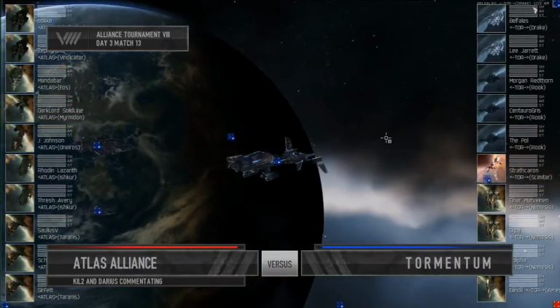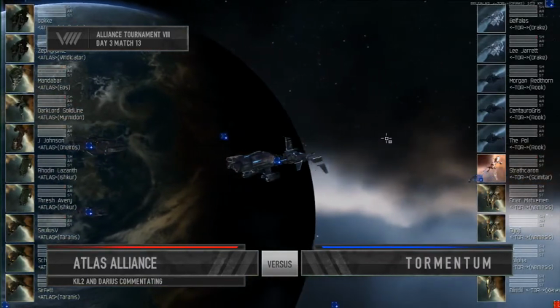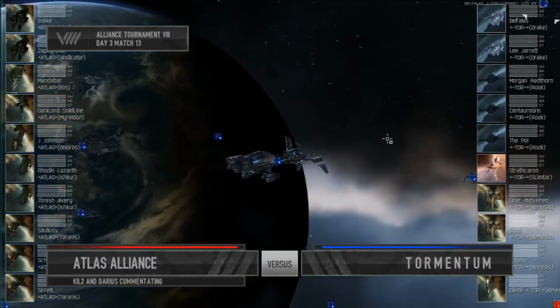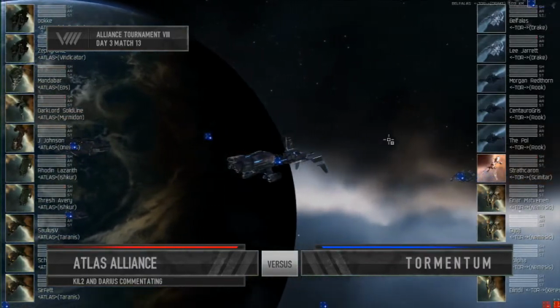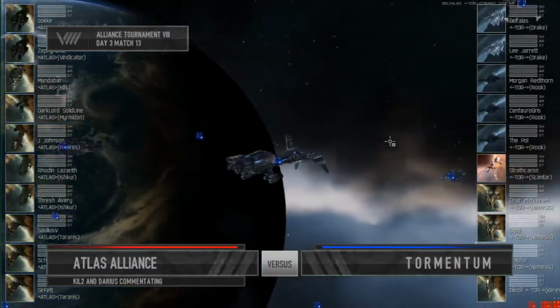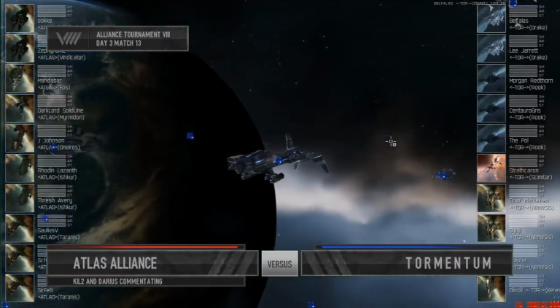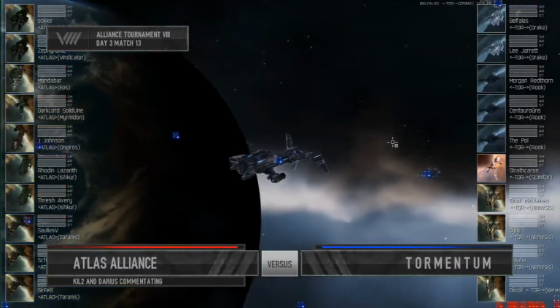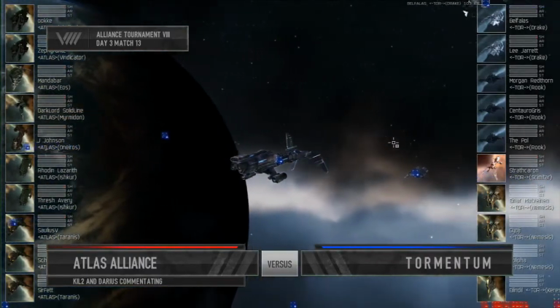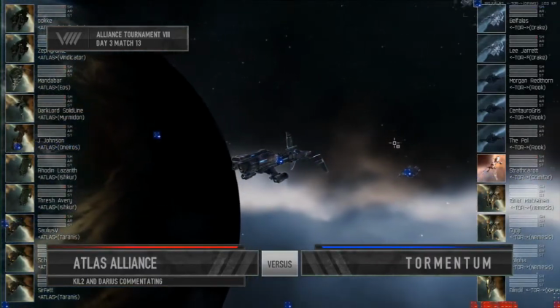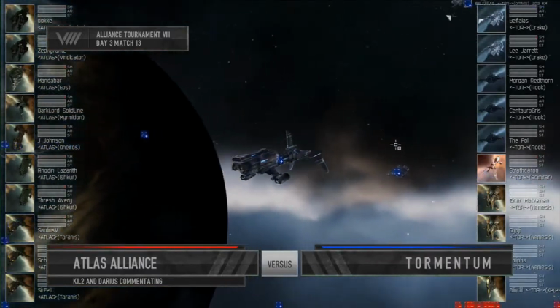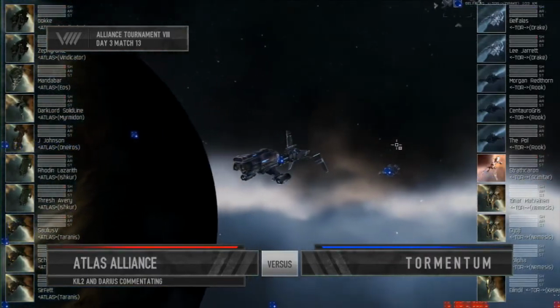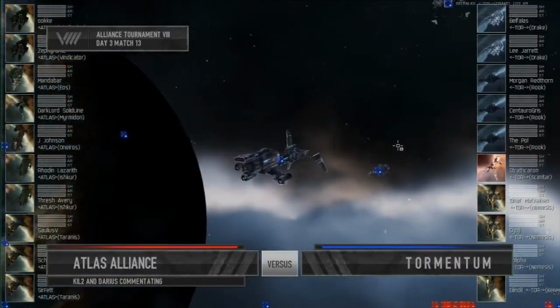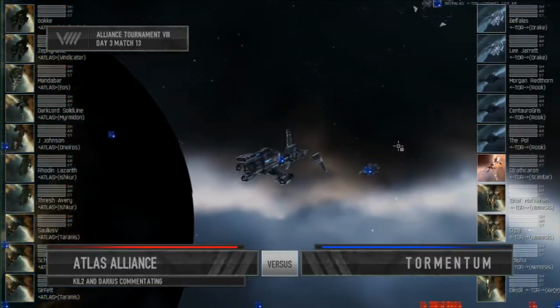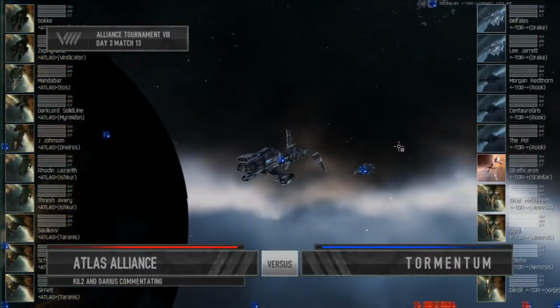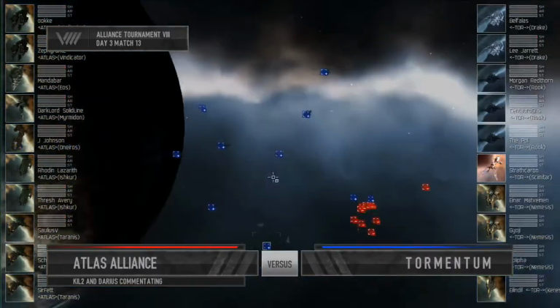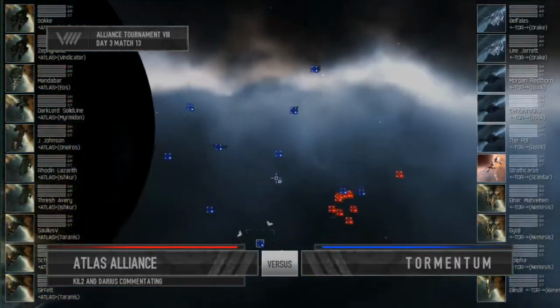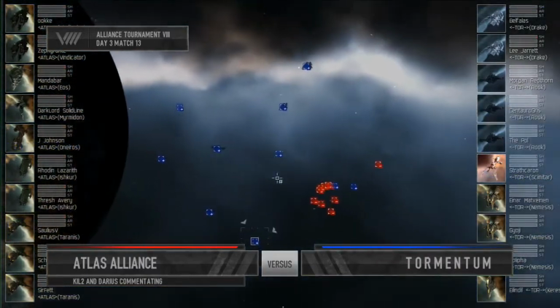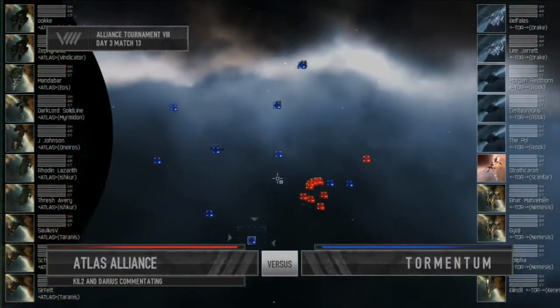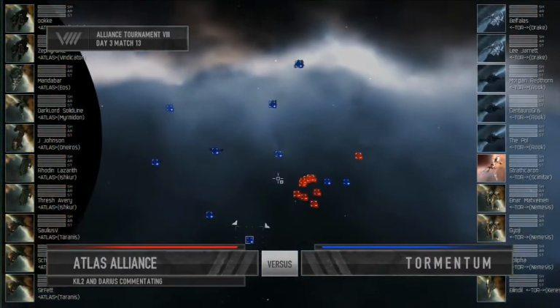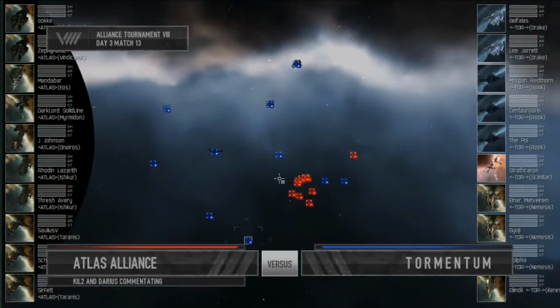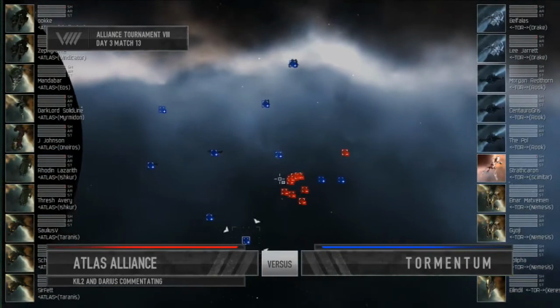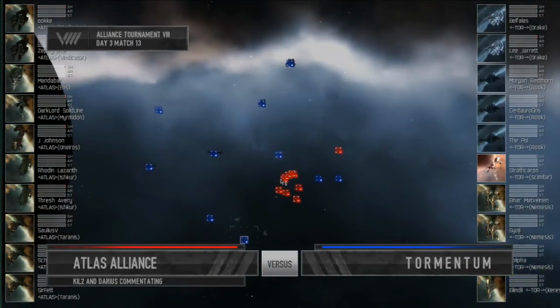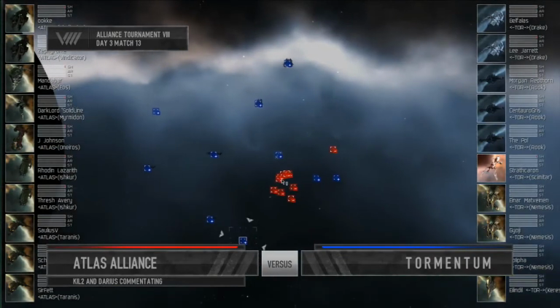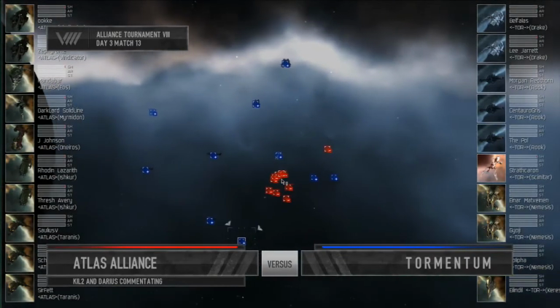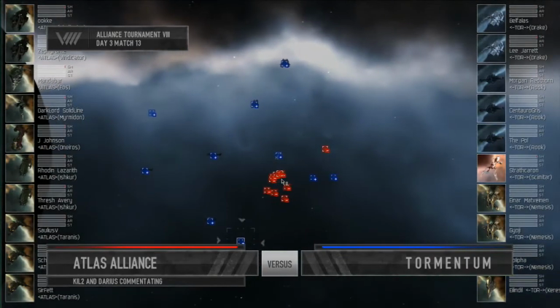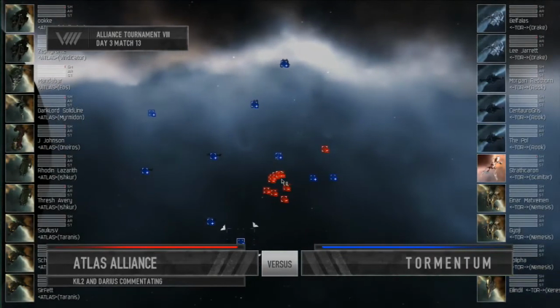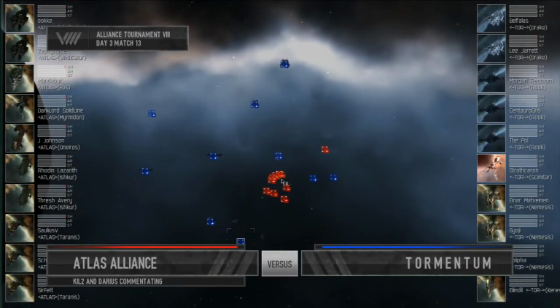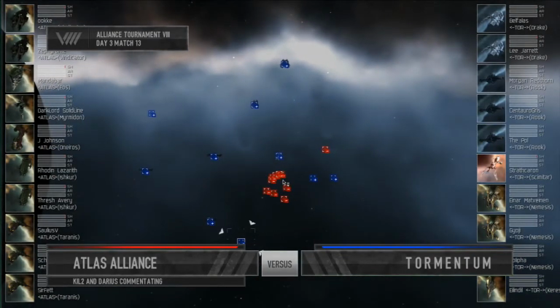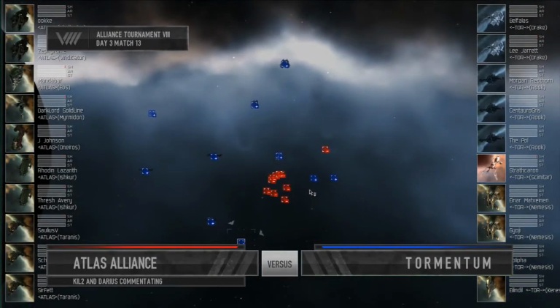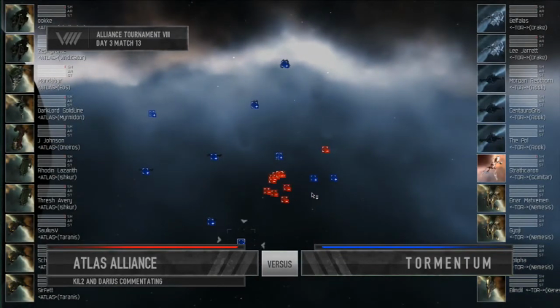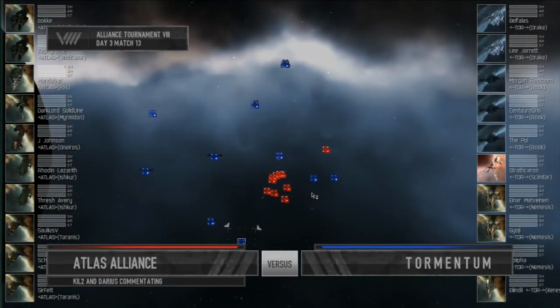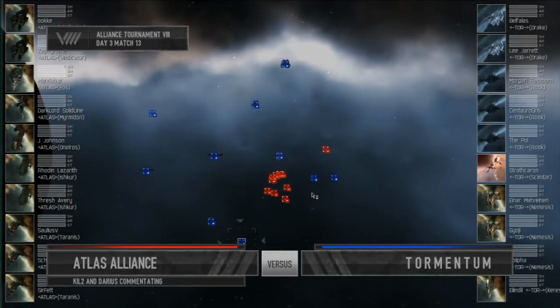Atlas in red on your left, fielding two Vindicators, an Eos, a Myrmidon, an Oneiros, three Tyrannis, and two Ishkurs.